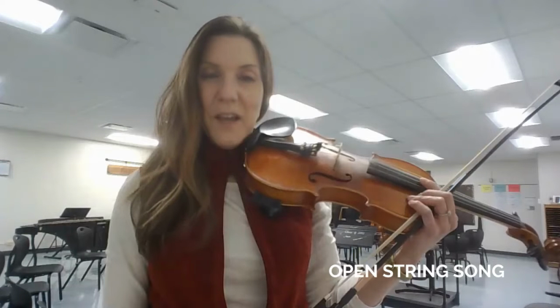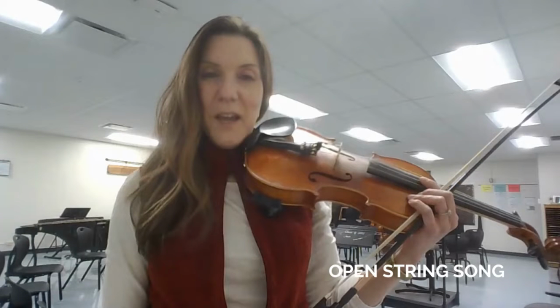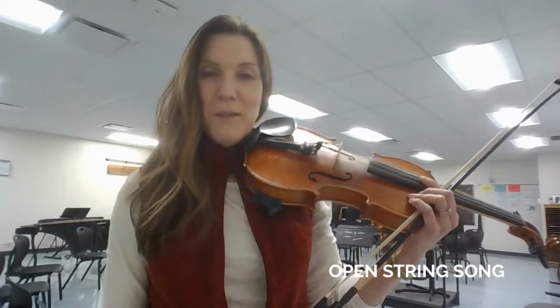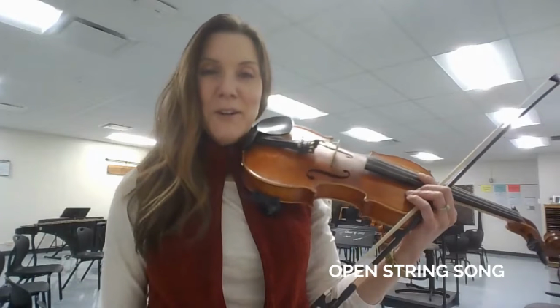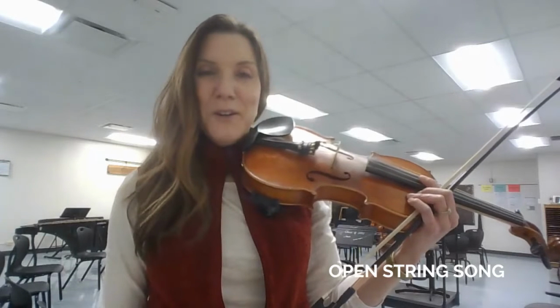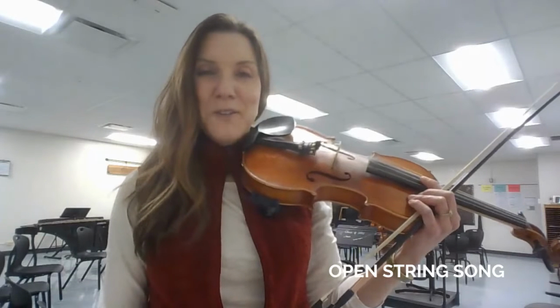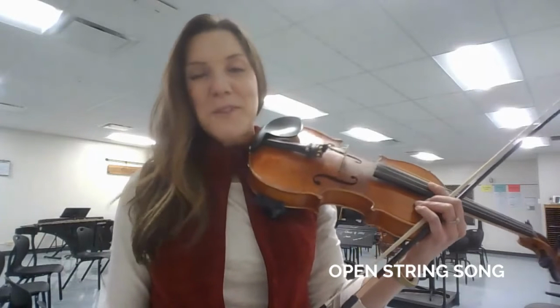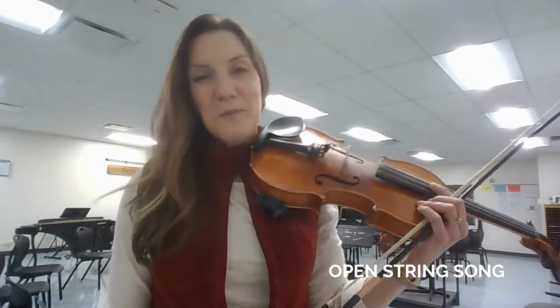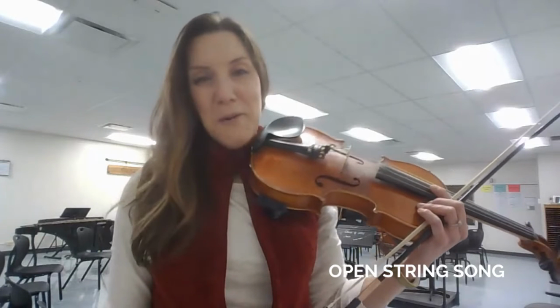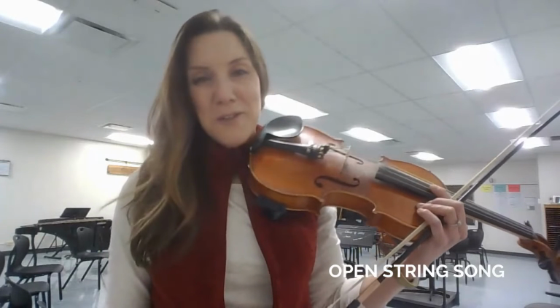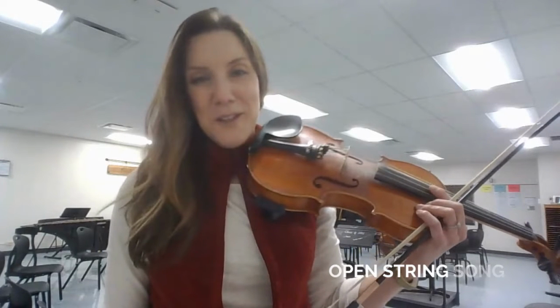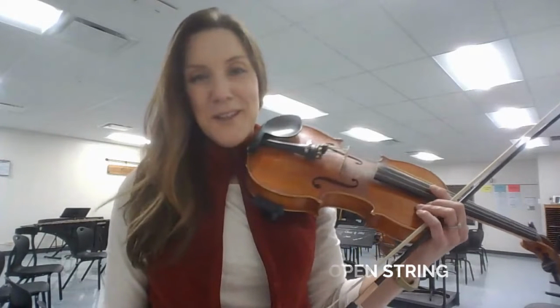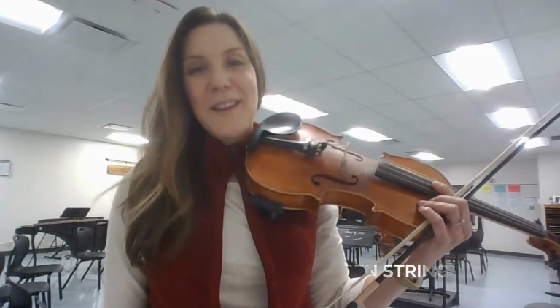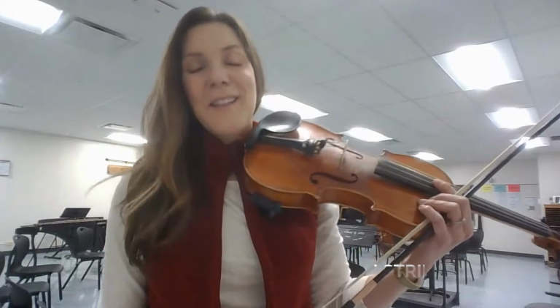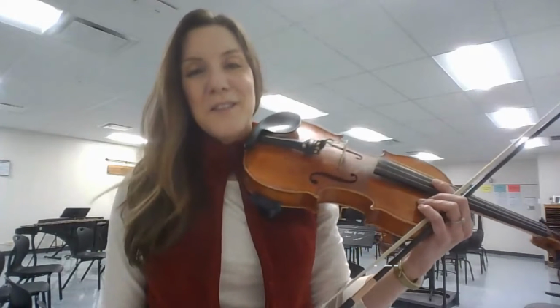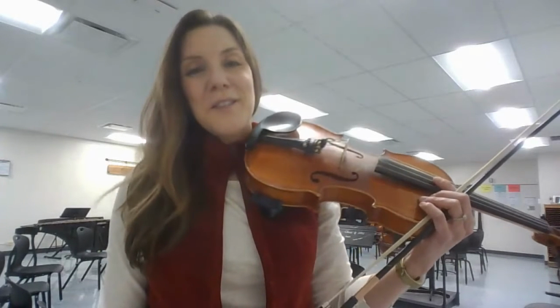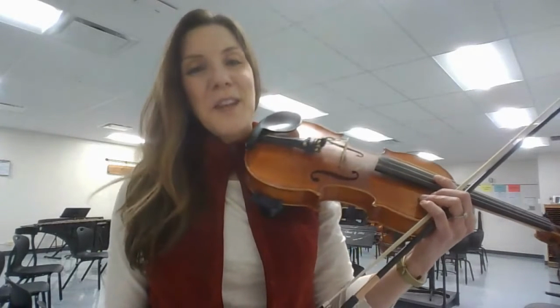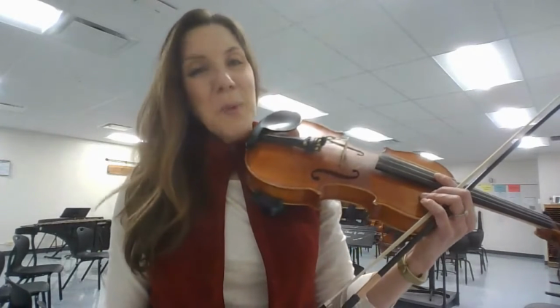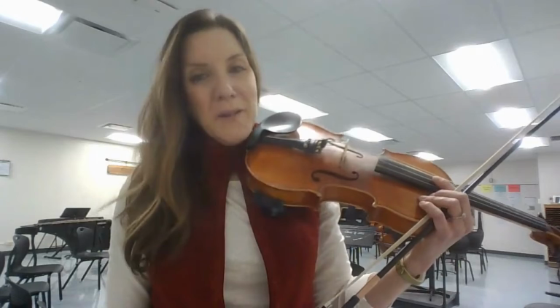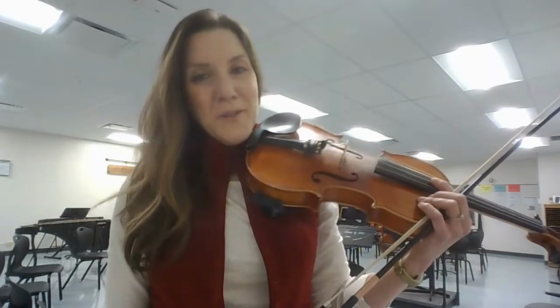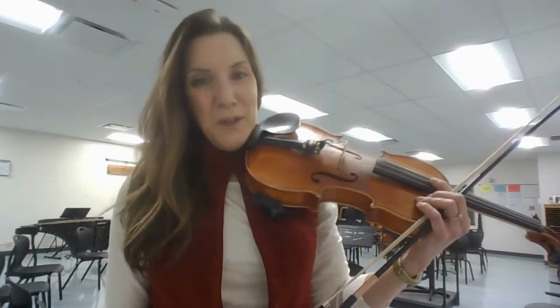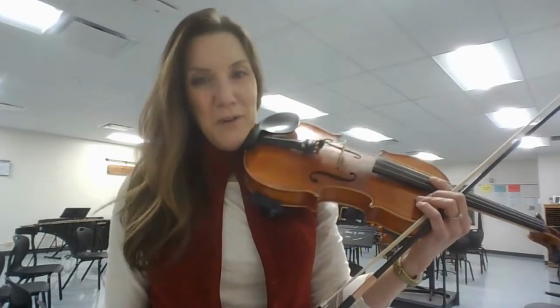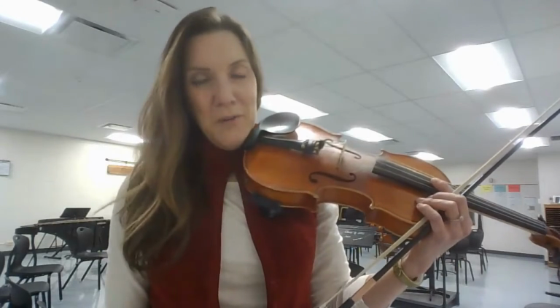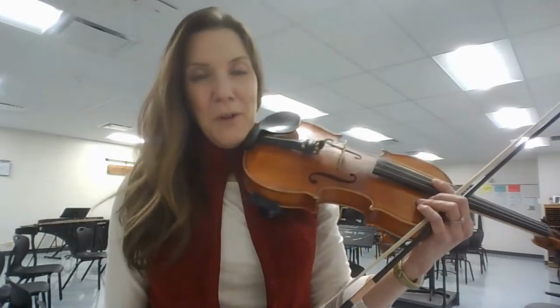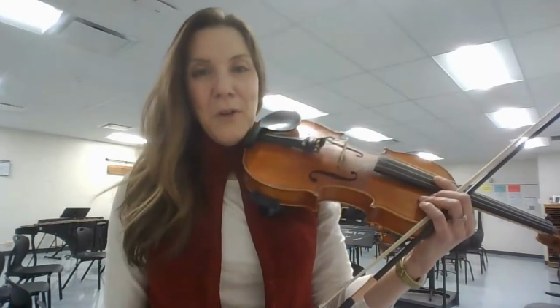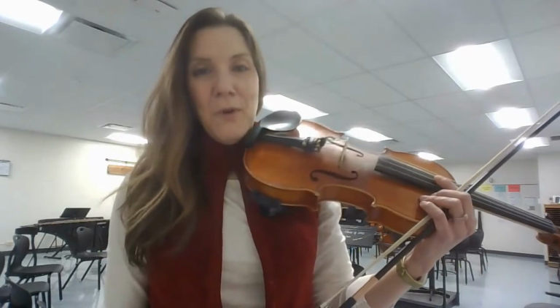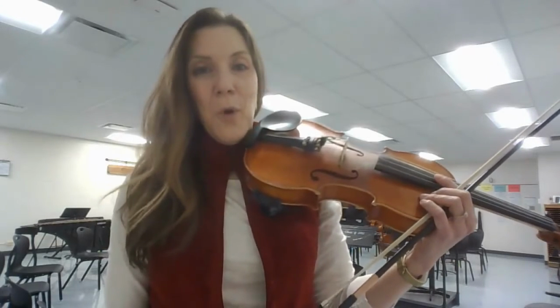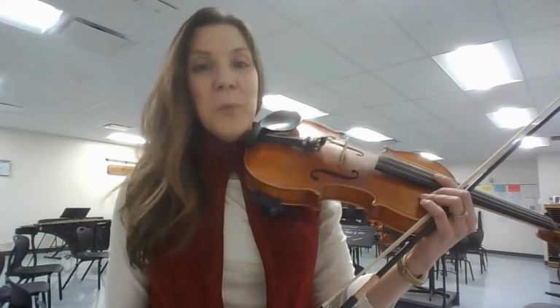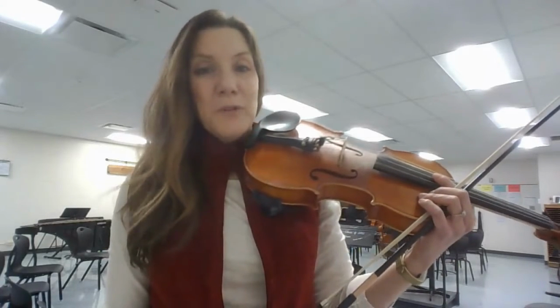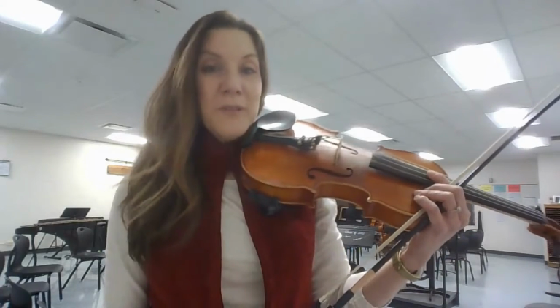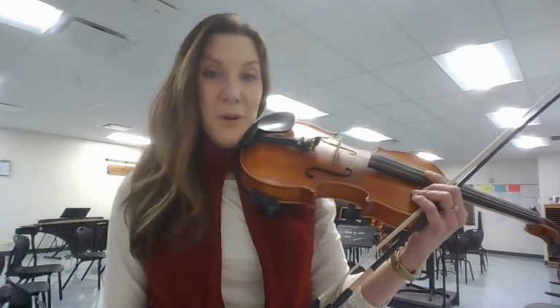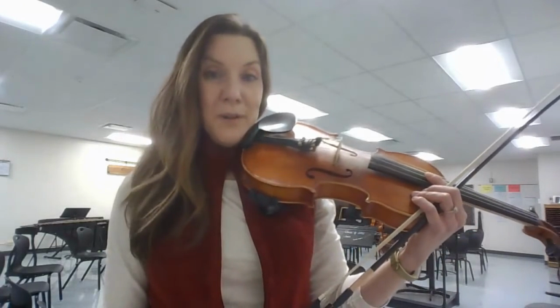Hey beginners, Mrs. Flowers here. This is a practice video for Open String Song.